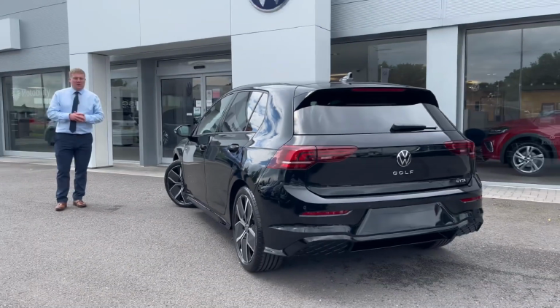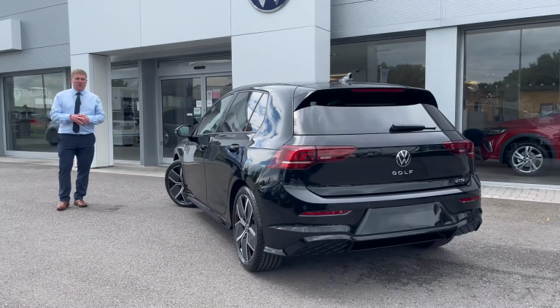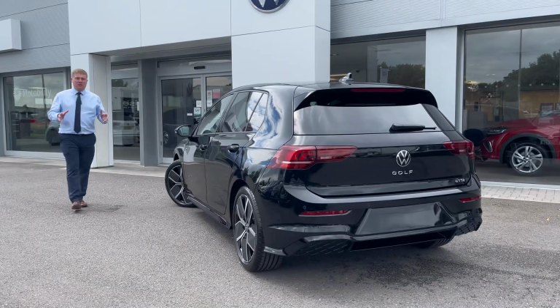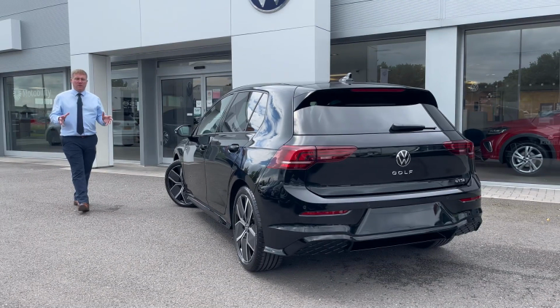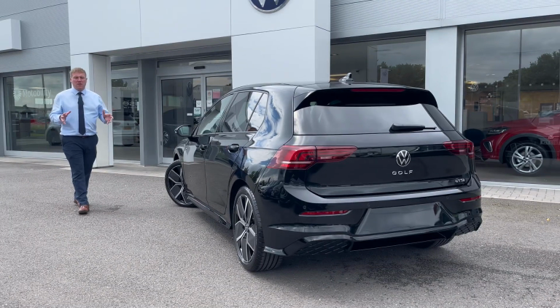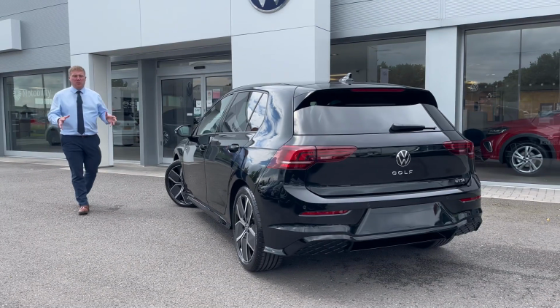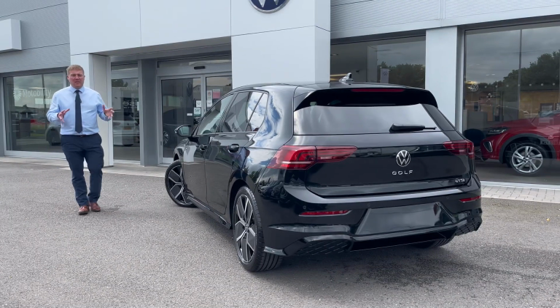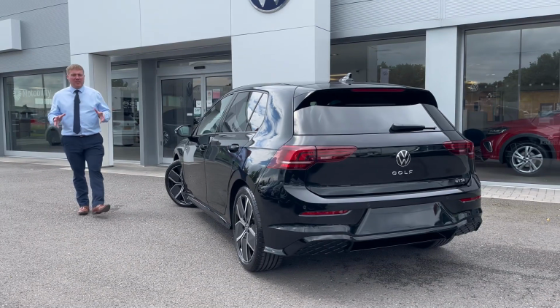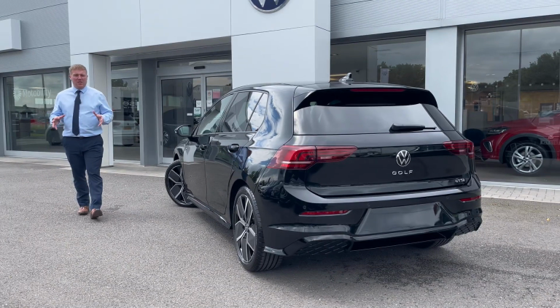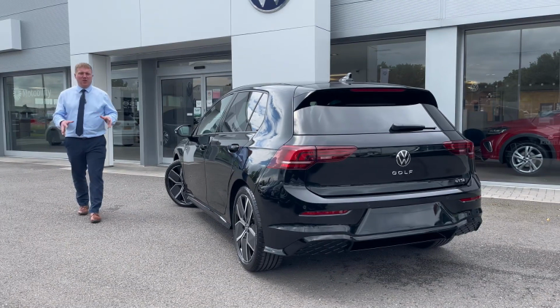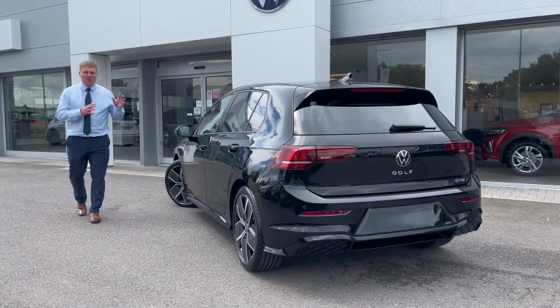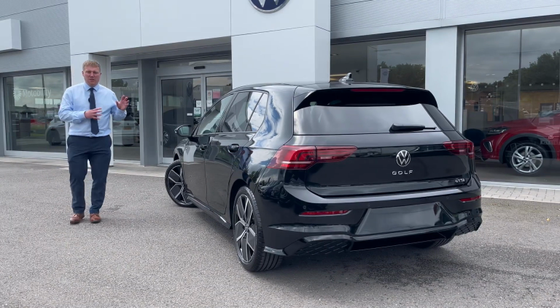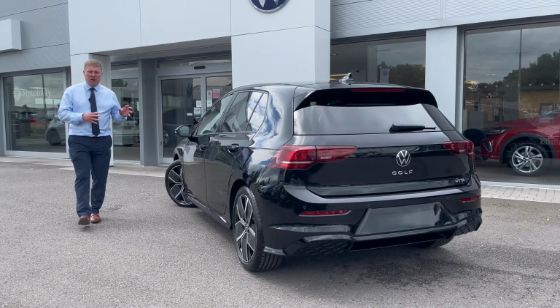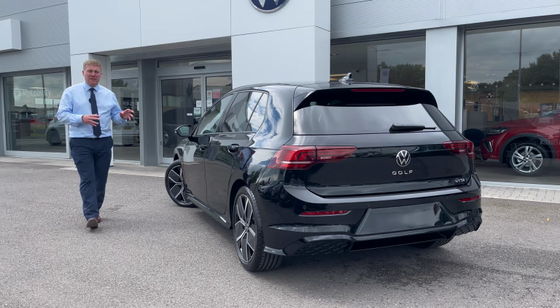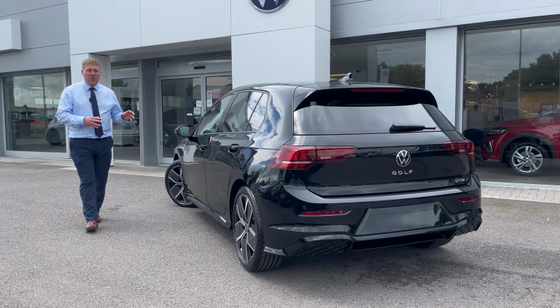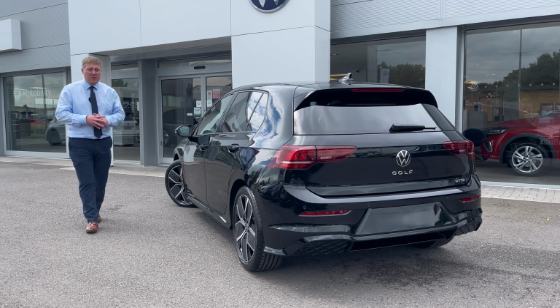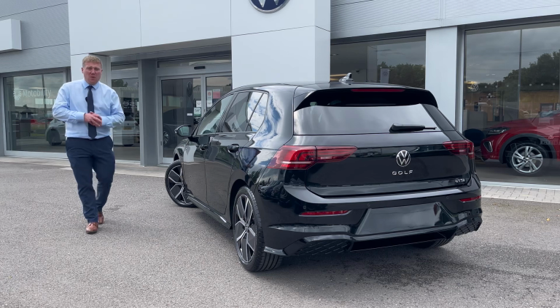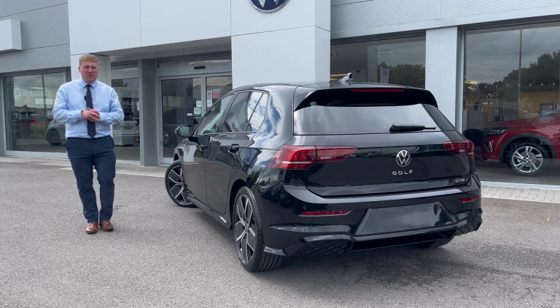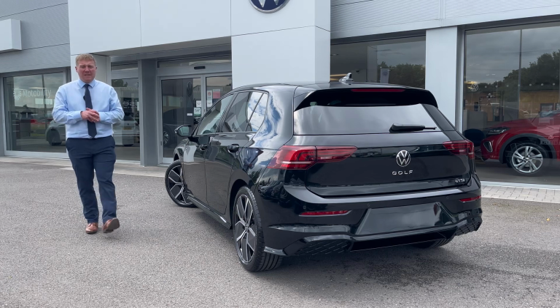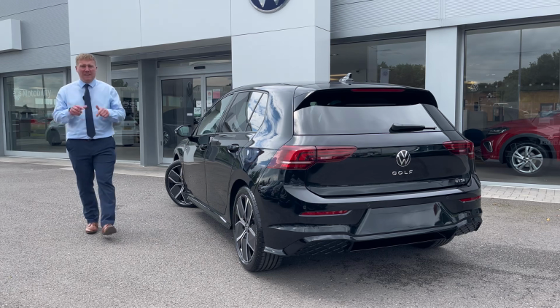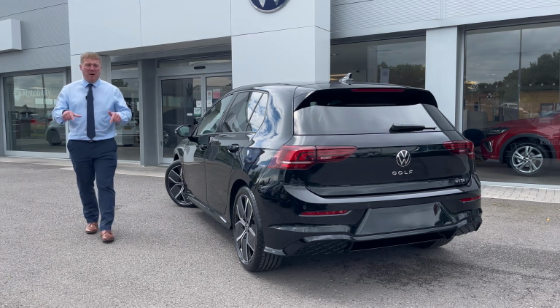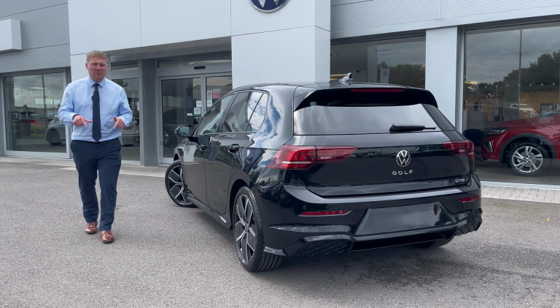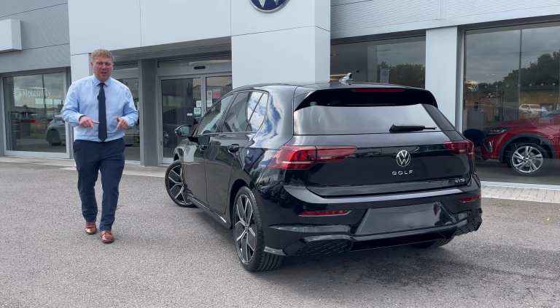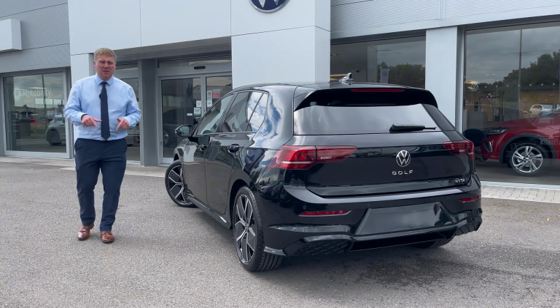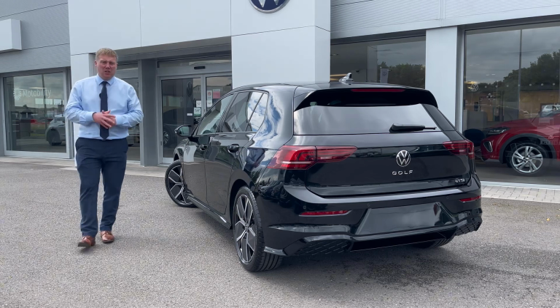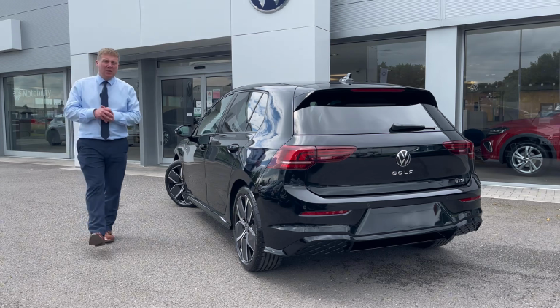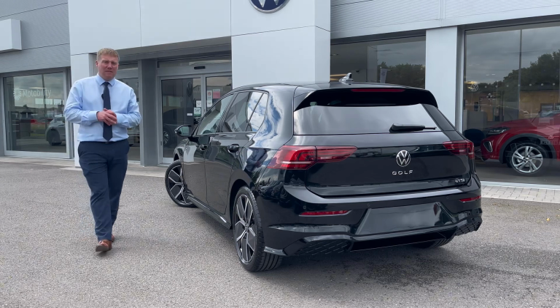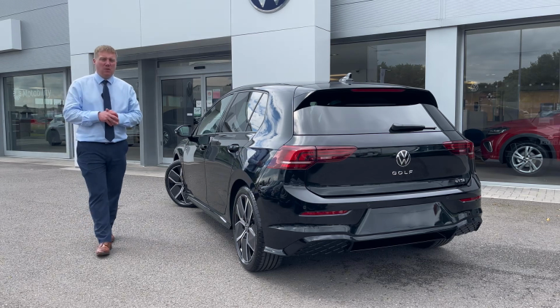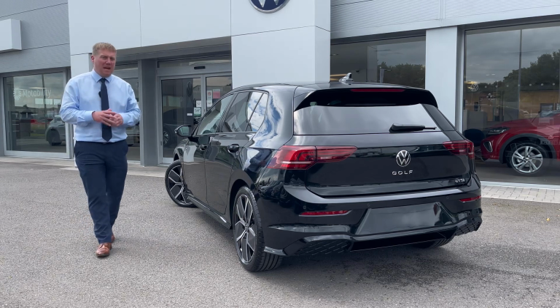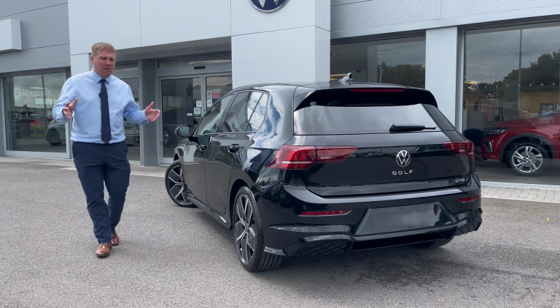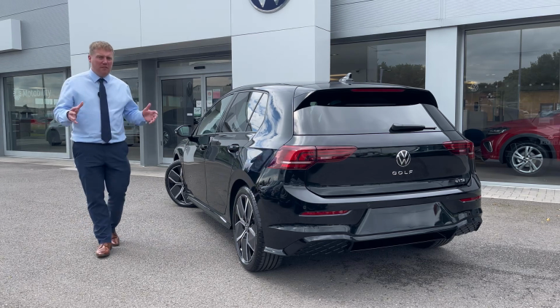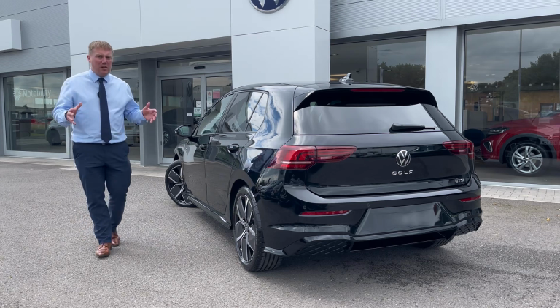Those are a few of the notable design changes on the new Golf. We want to know what you think of it in the comments below. Alternatively, if you want any further information, simply follow the links in the description.